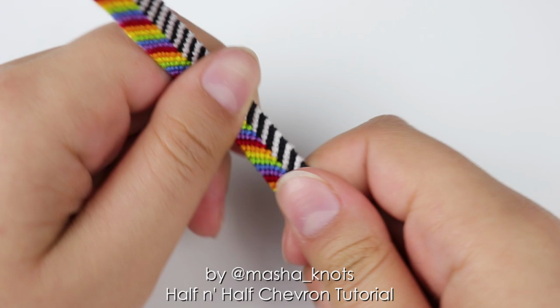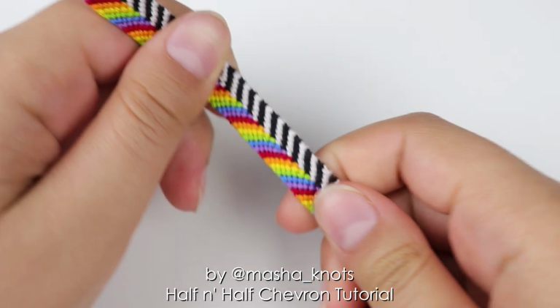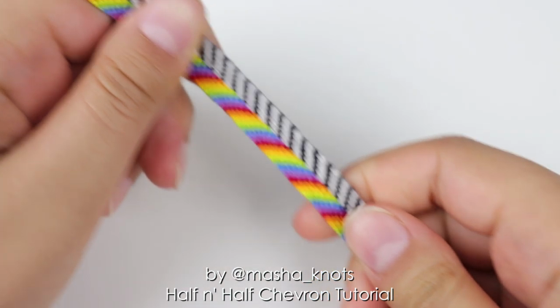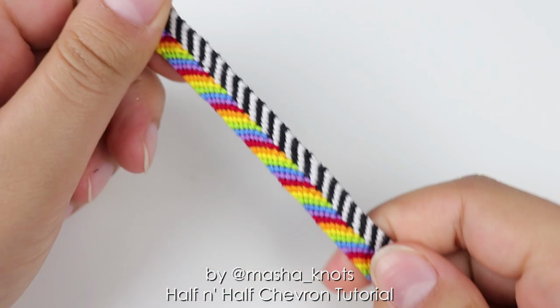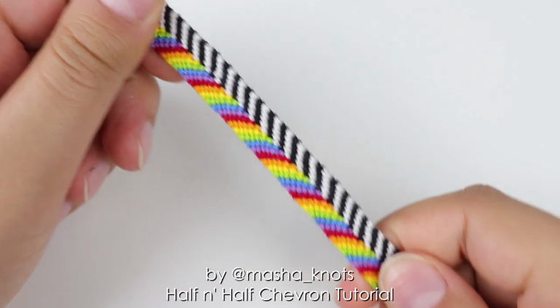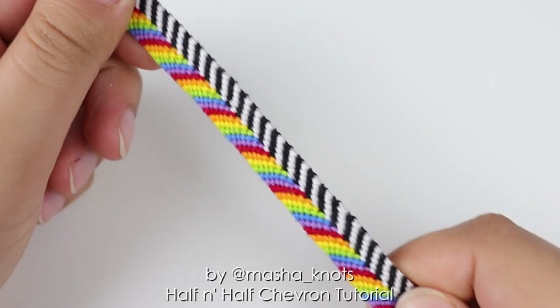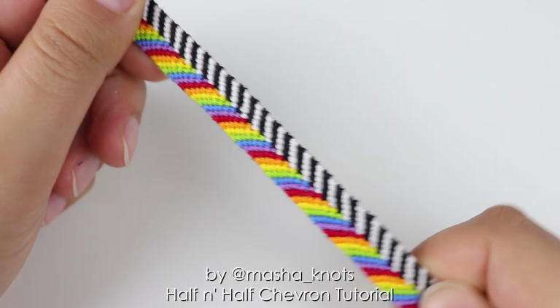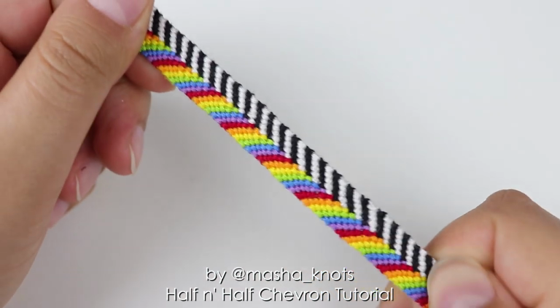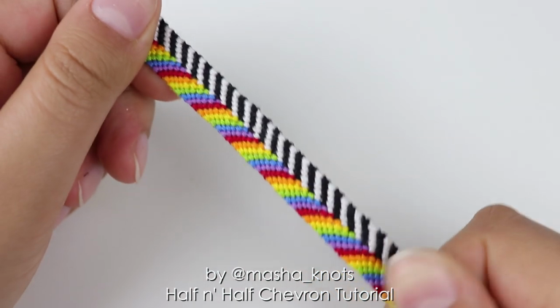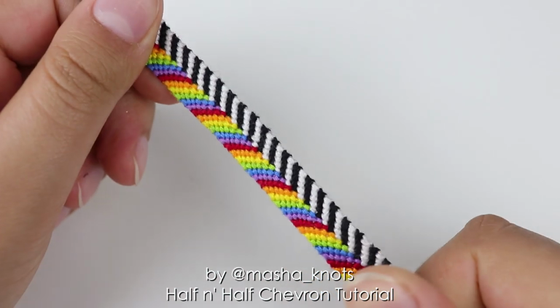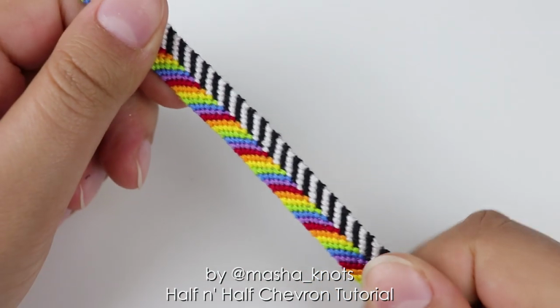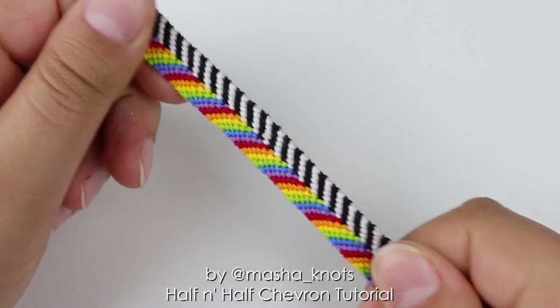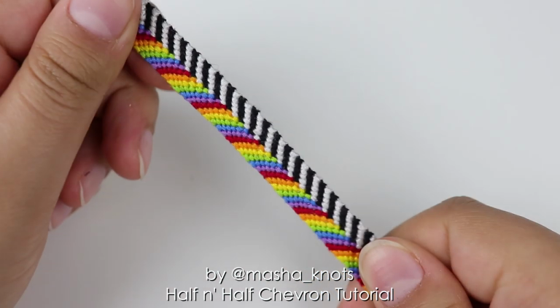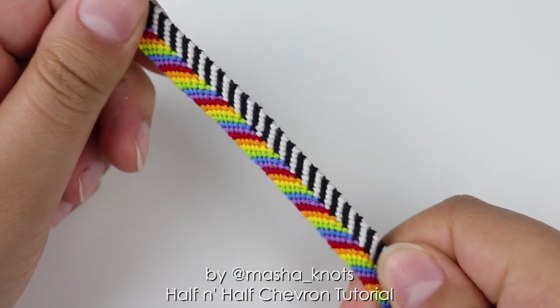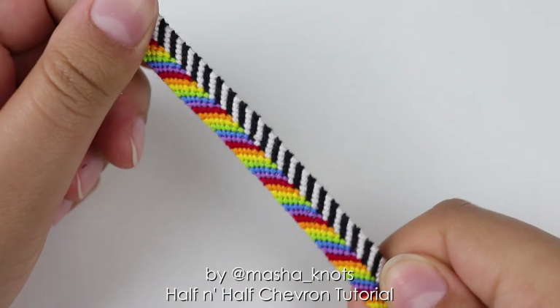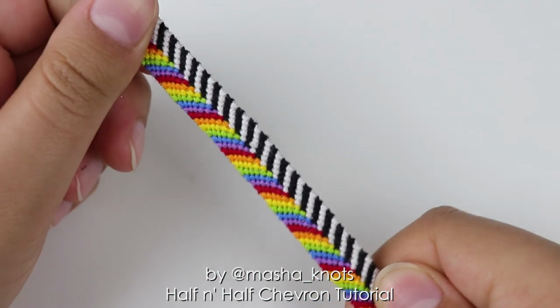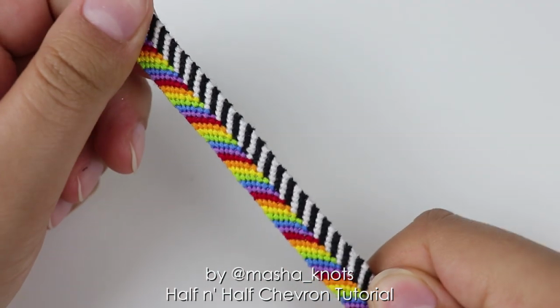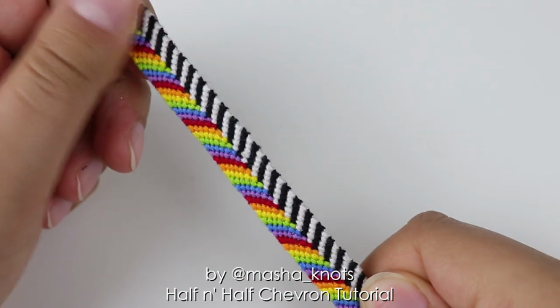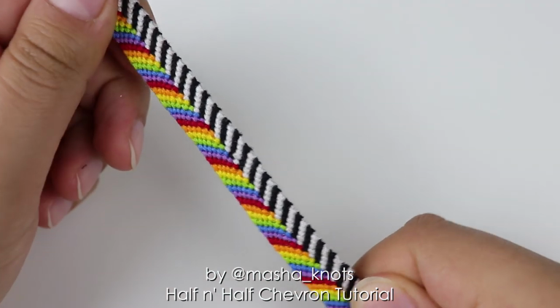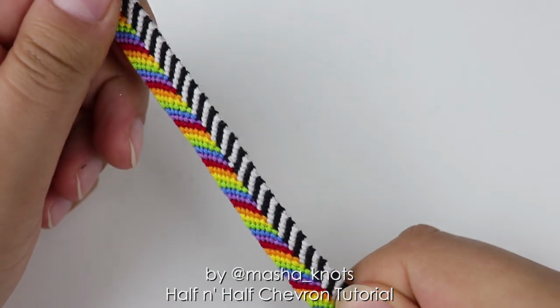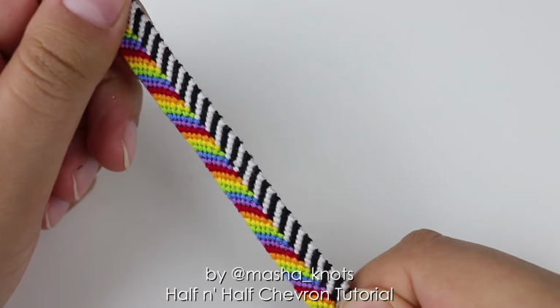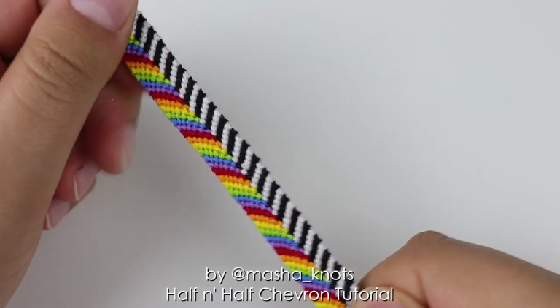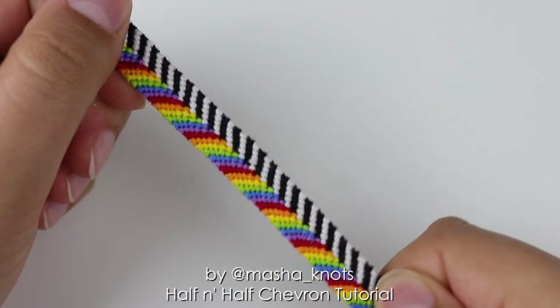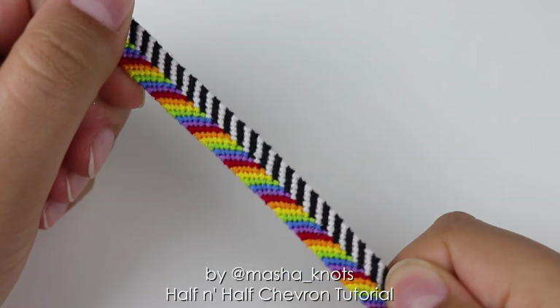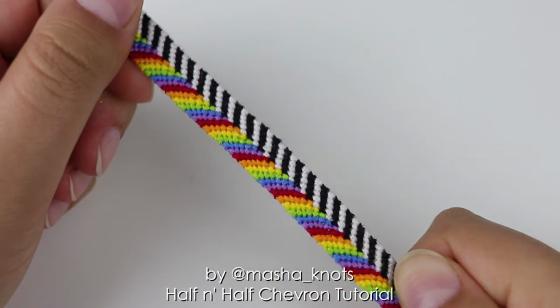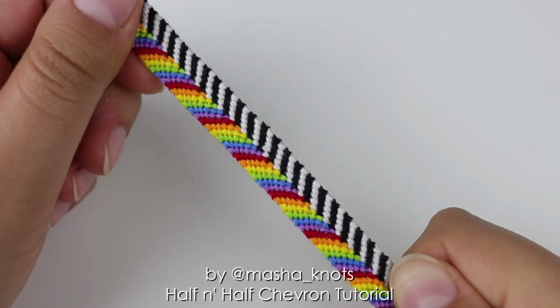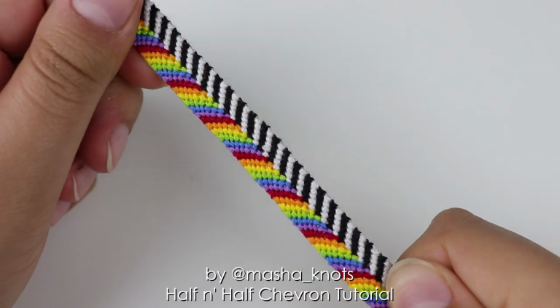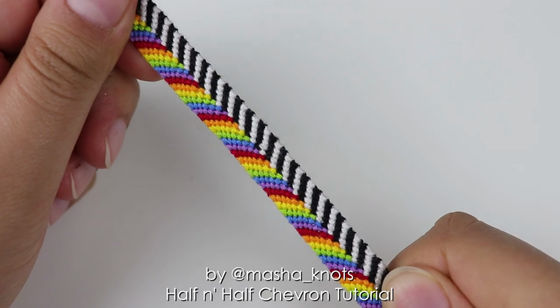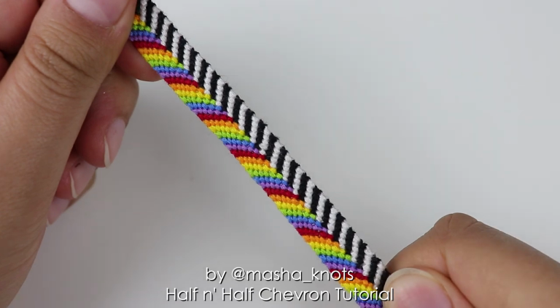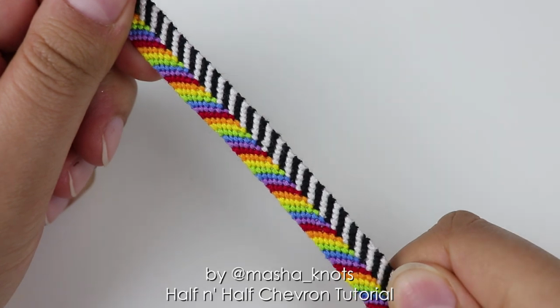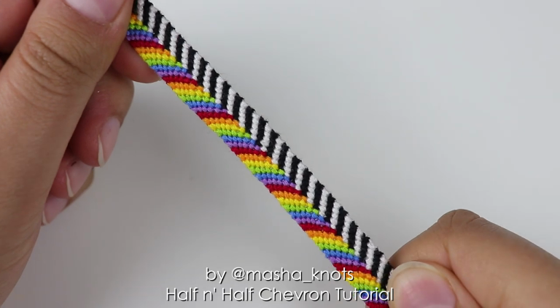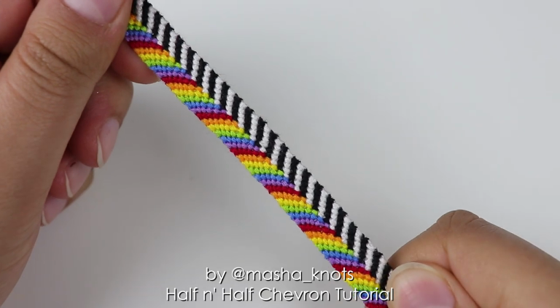Hello everyone, my name is Masha Knott and today I'm going to teach you how to make this beautiful half-and-half chevron.